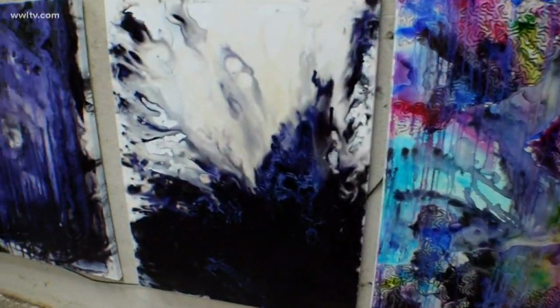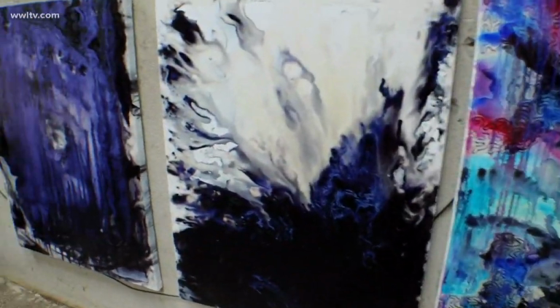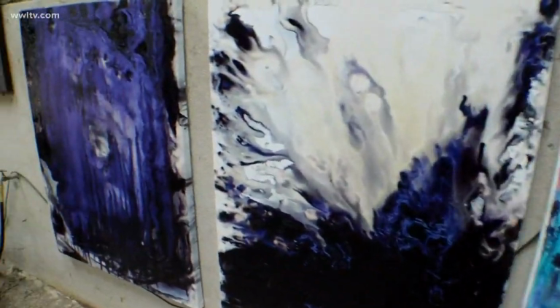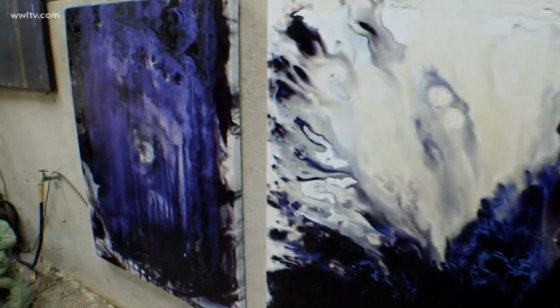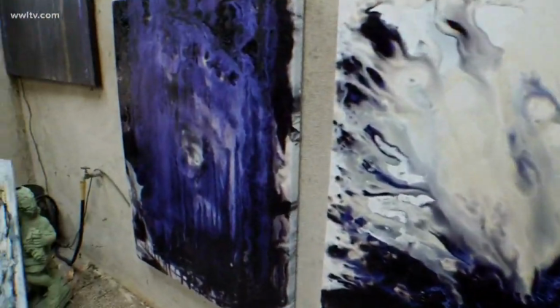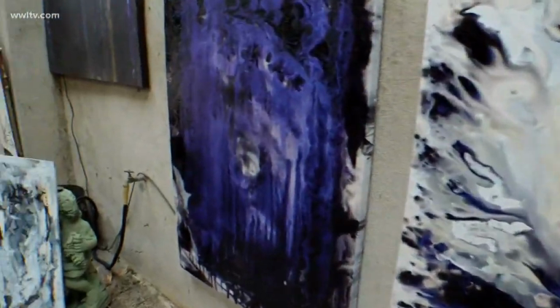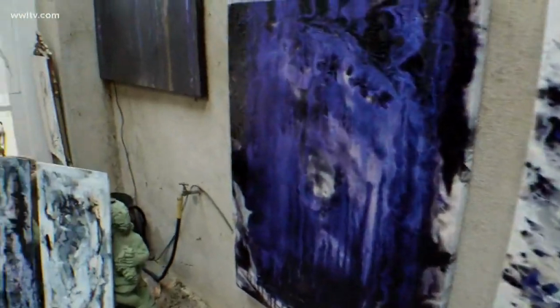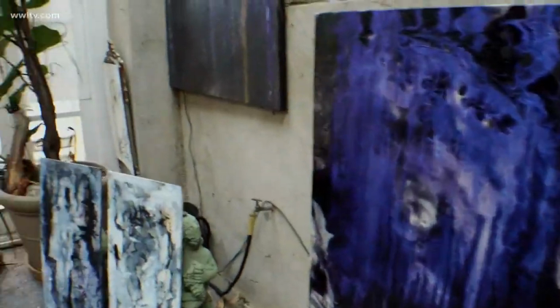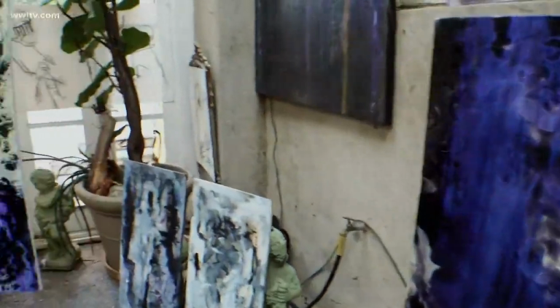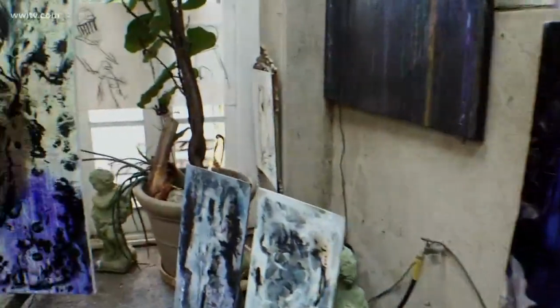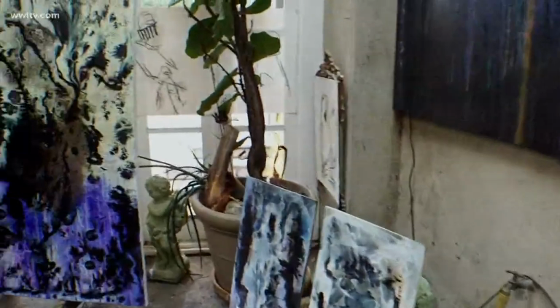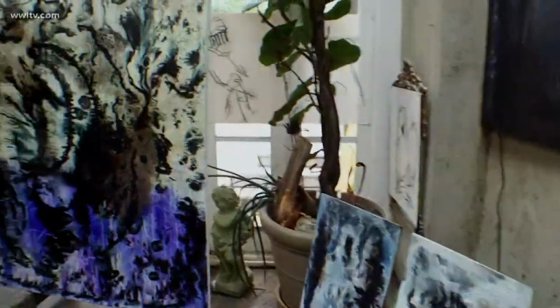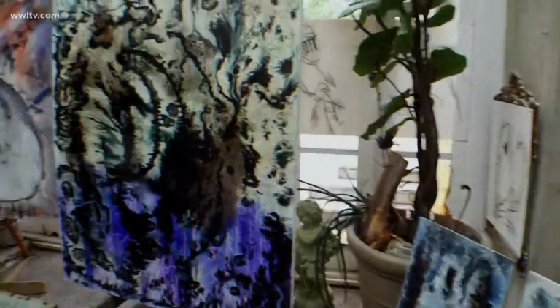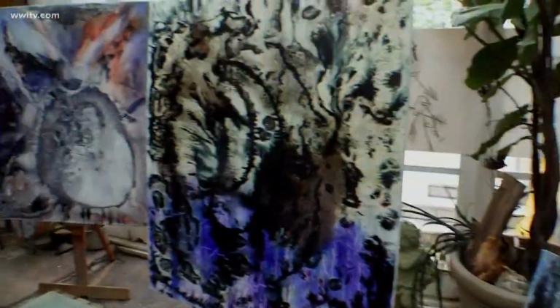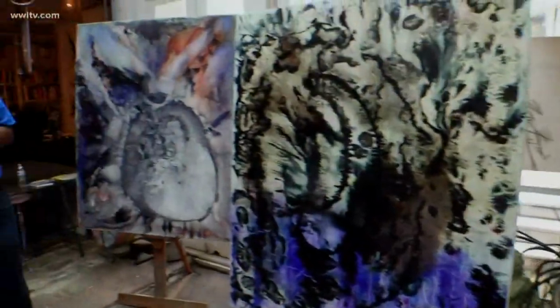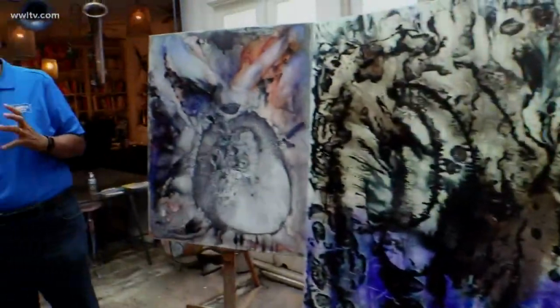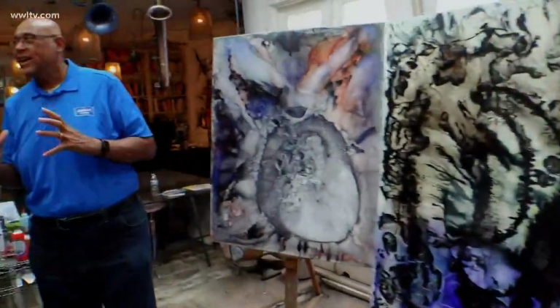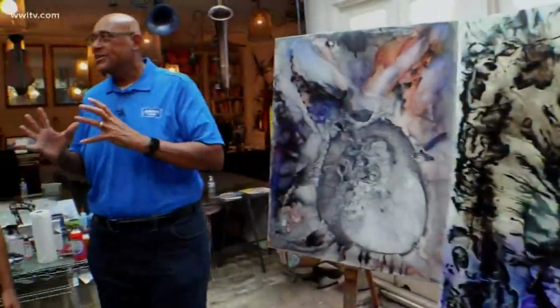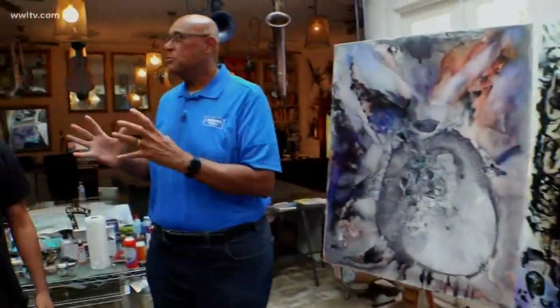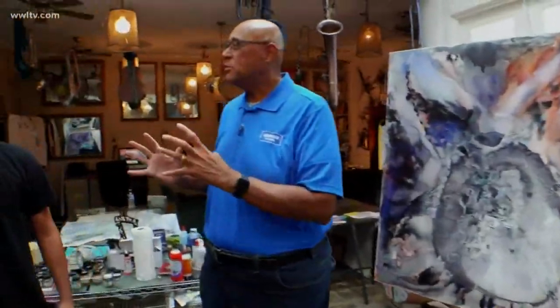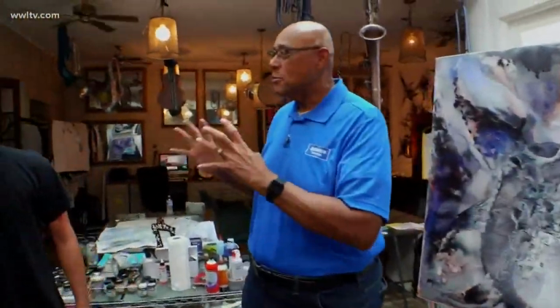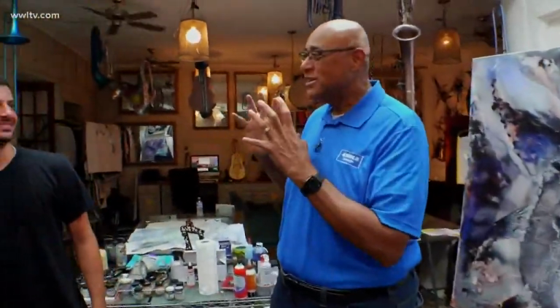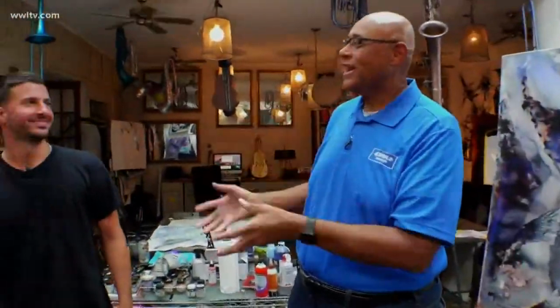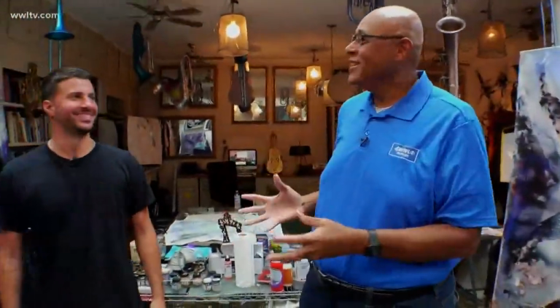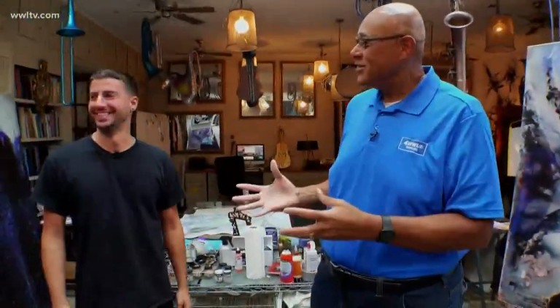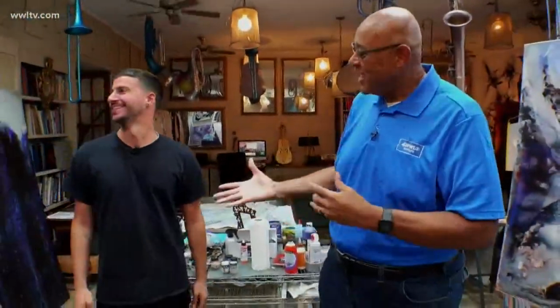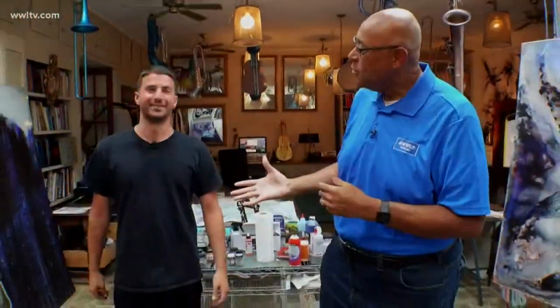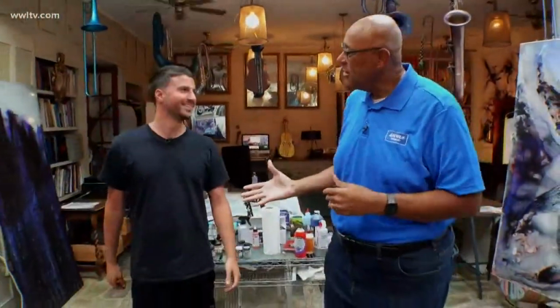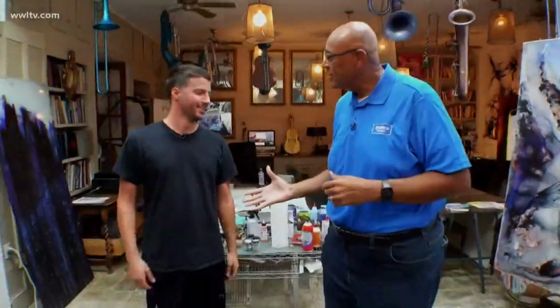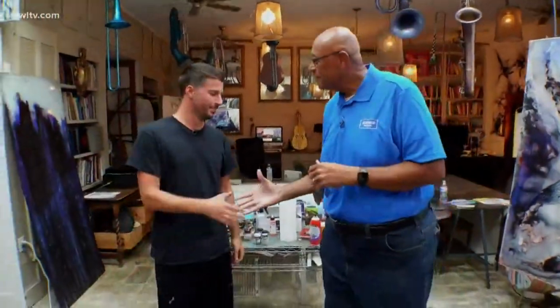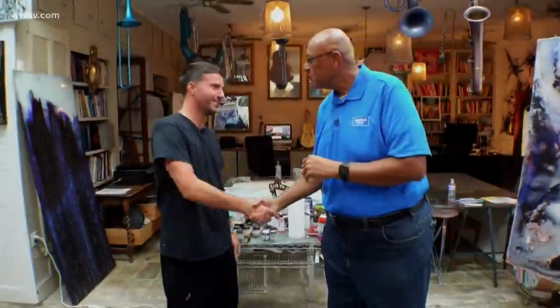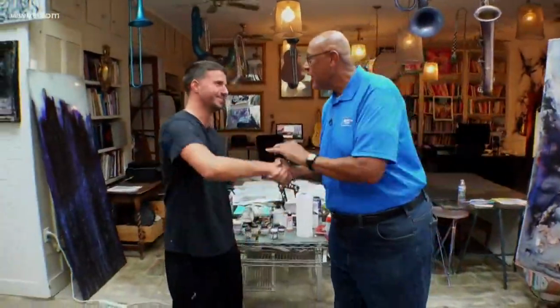I'm in the studio of RJ Resk and as you can see some people are more talented than others. How are you? I'm good. How are you?